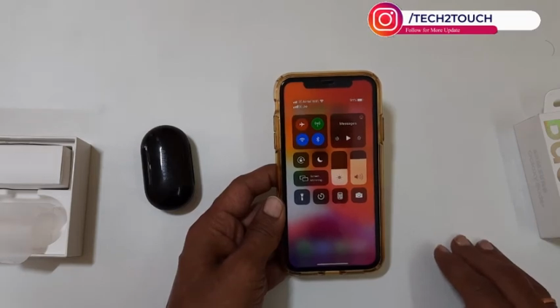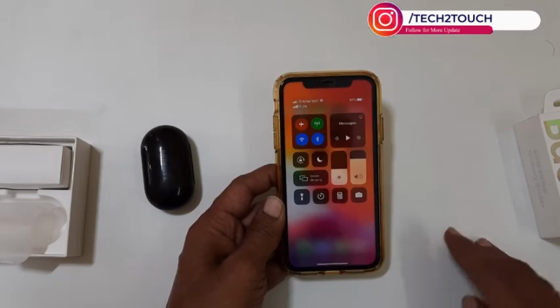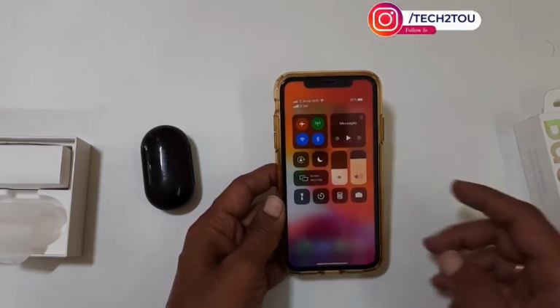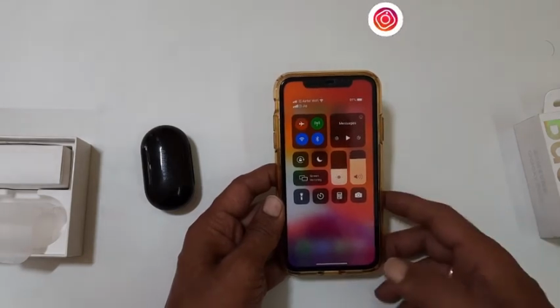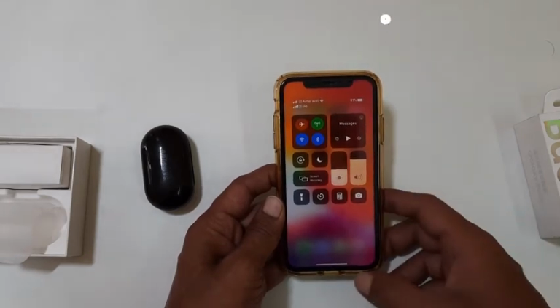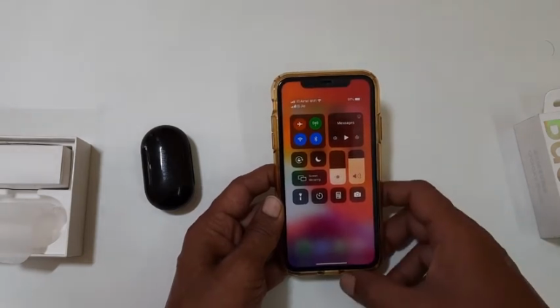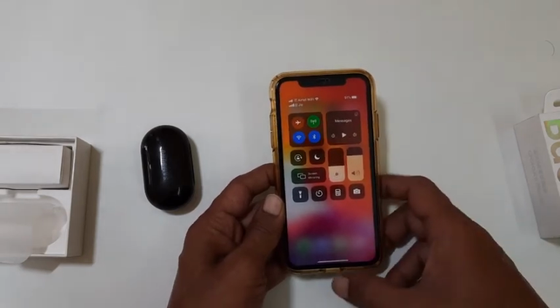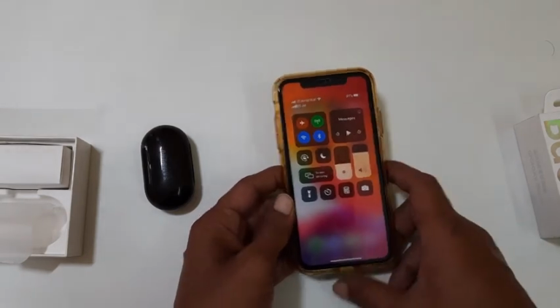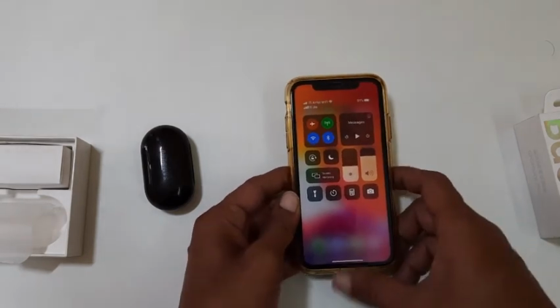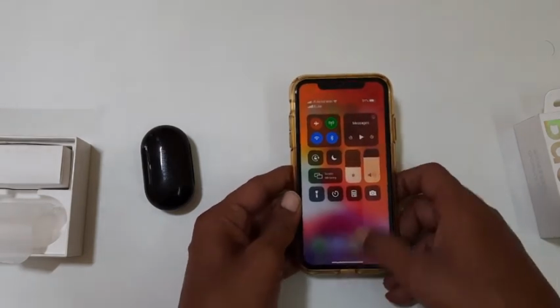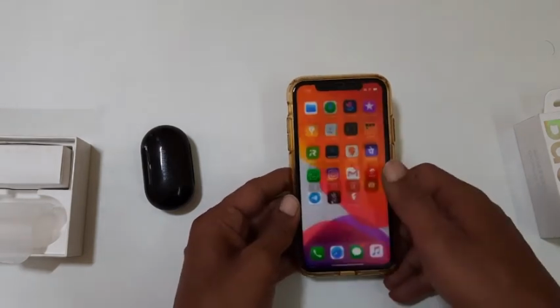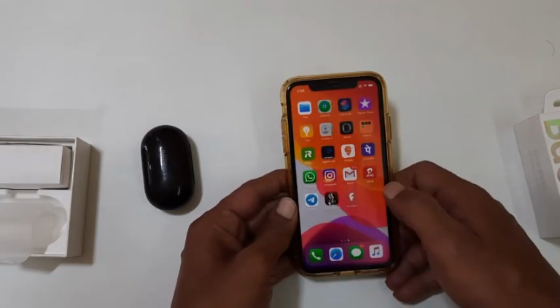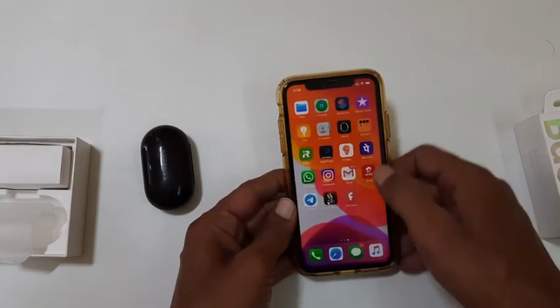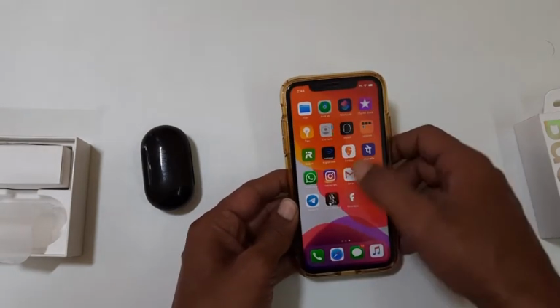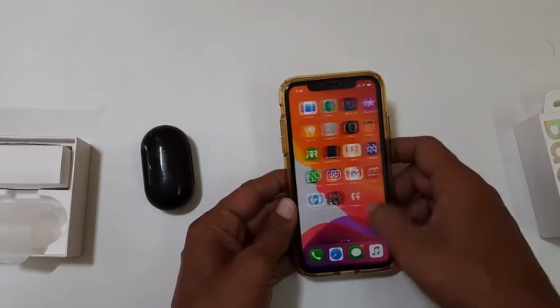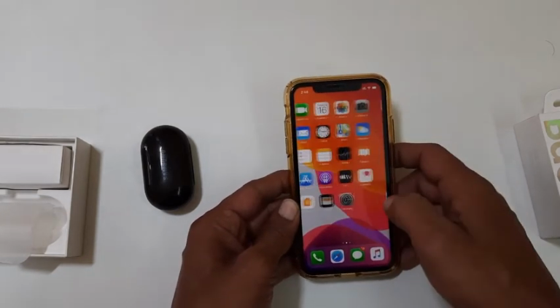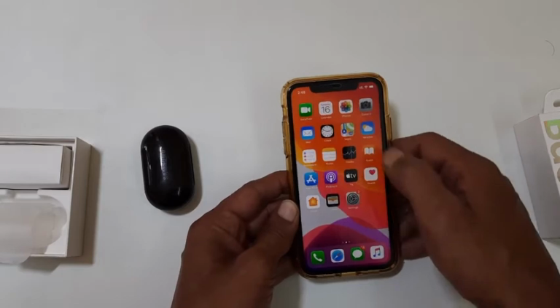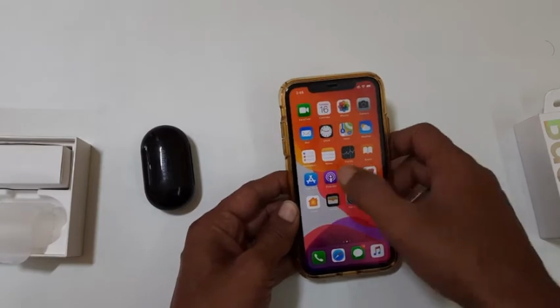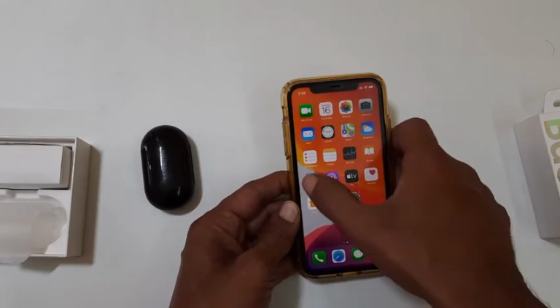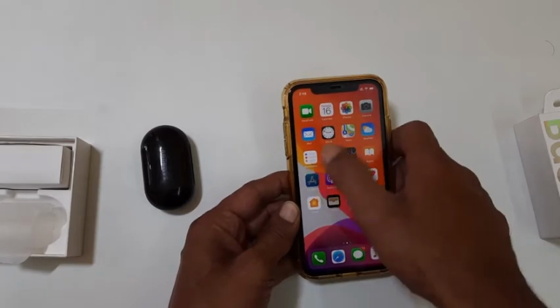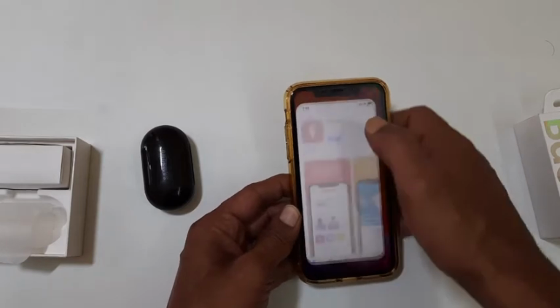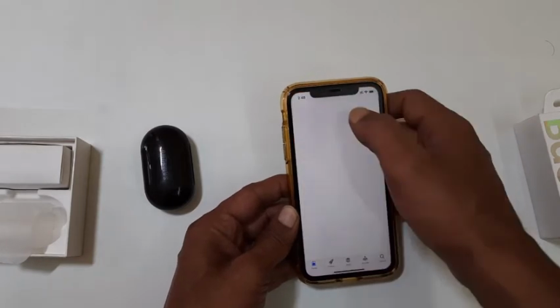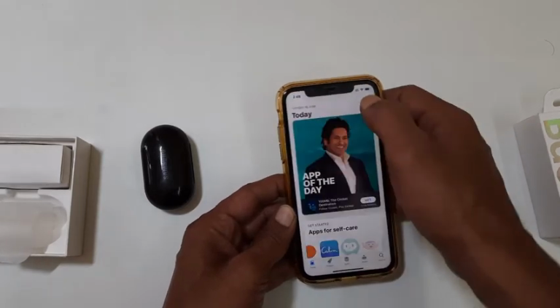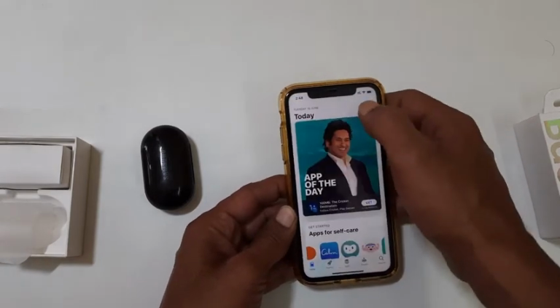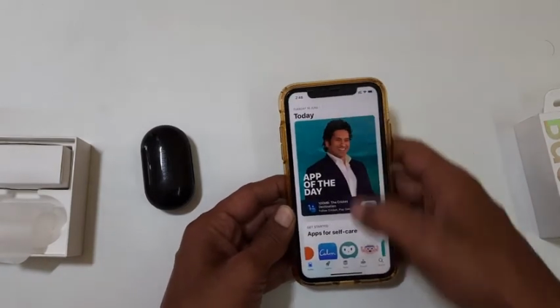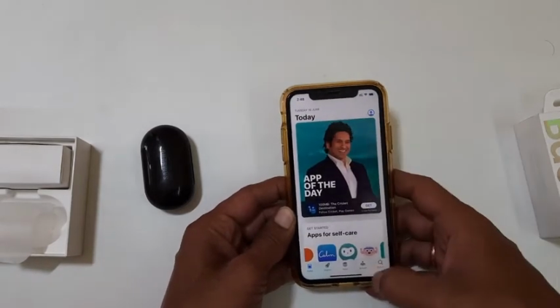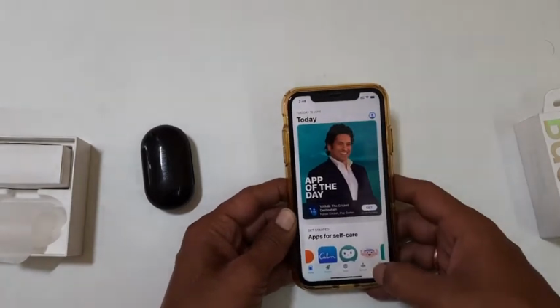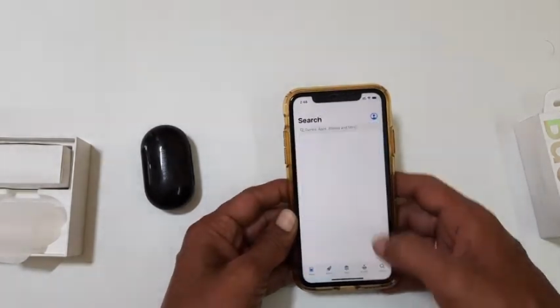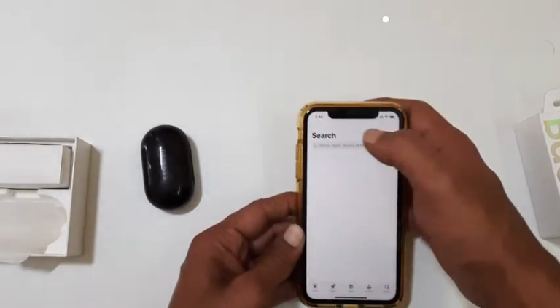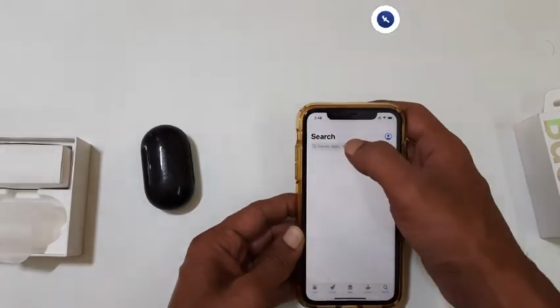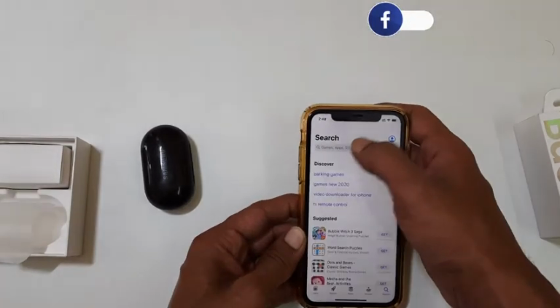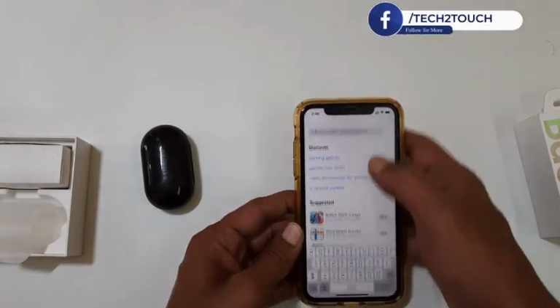After that, go to App Store, search for Galaxy Buds Plus and install it.